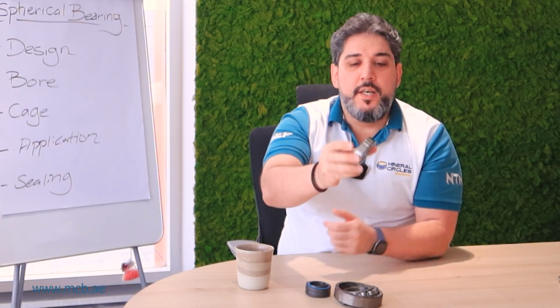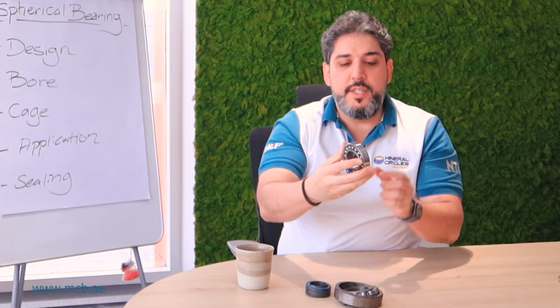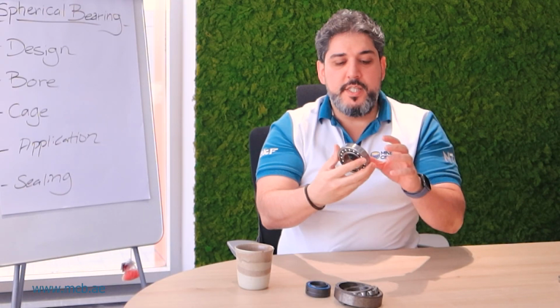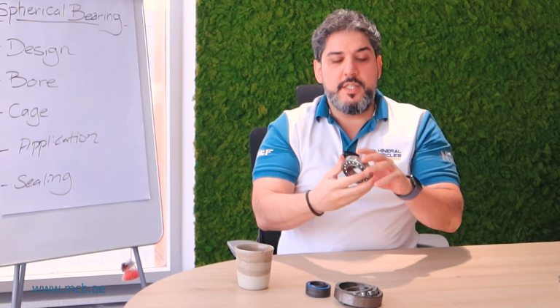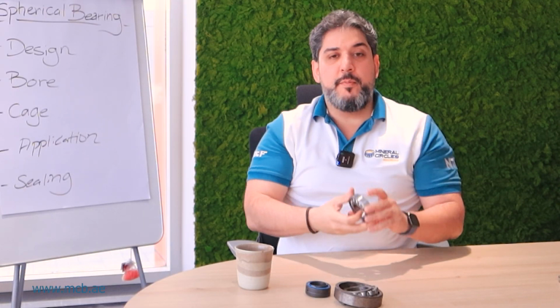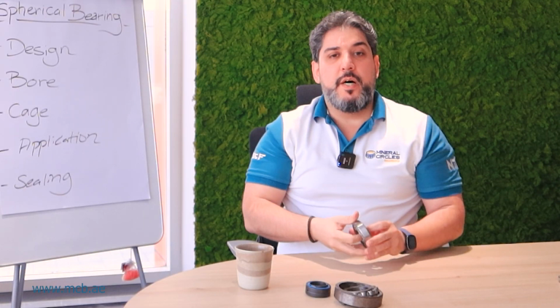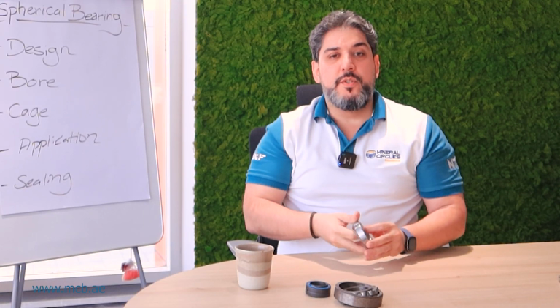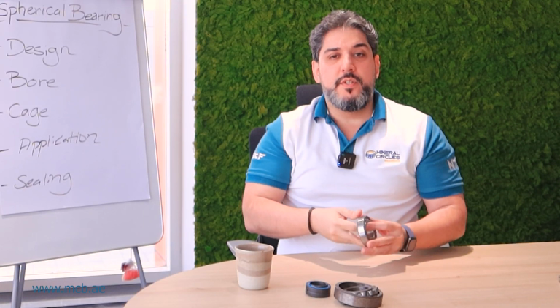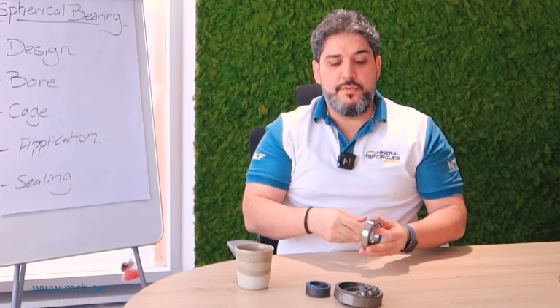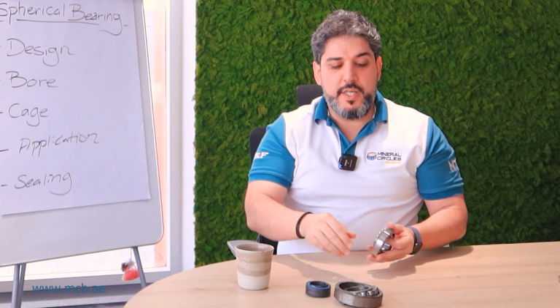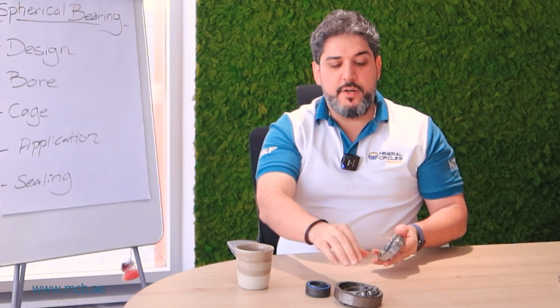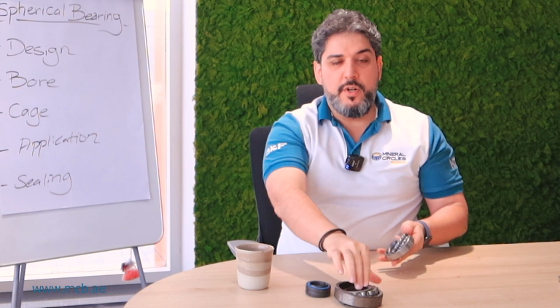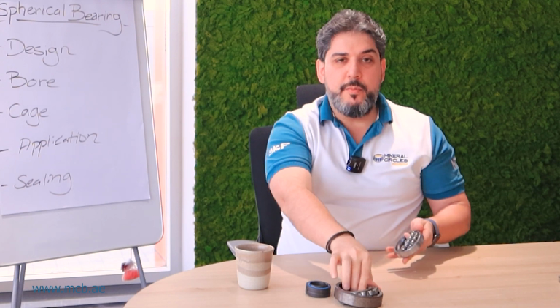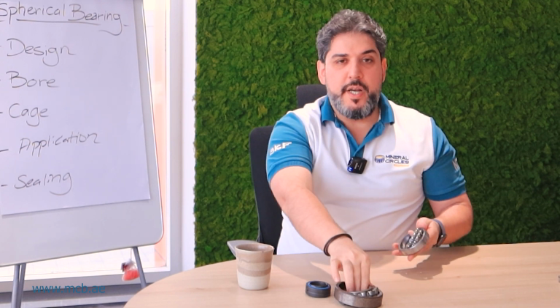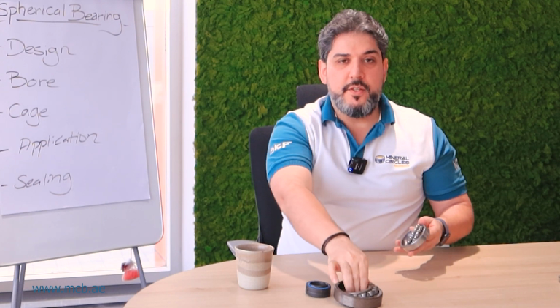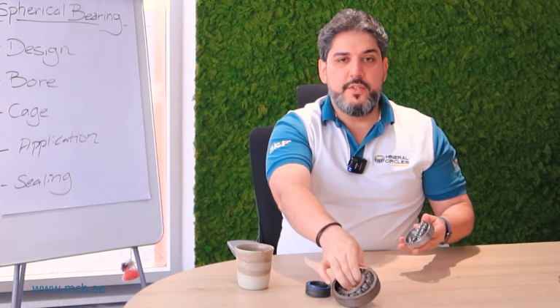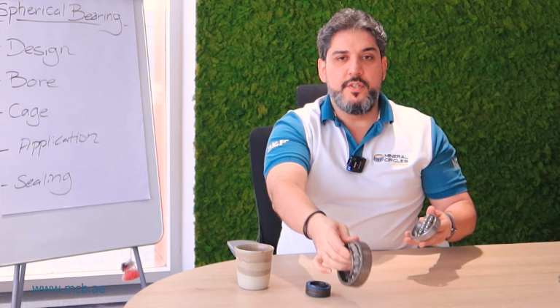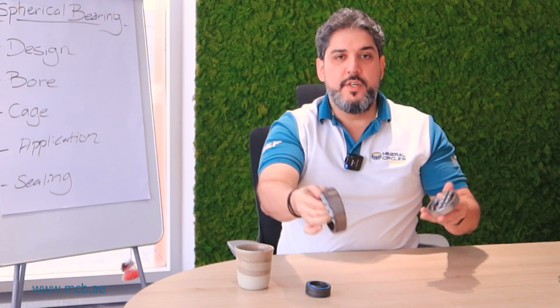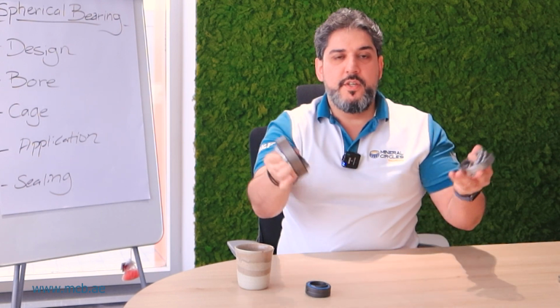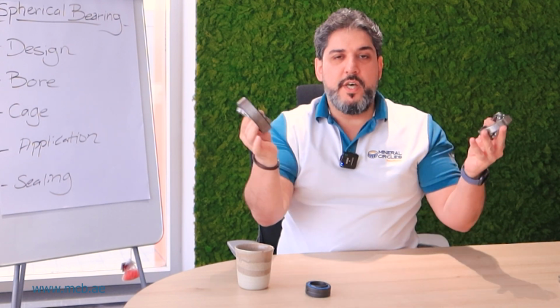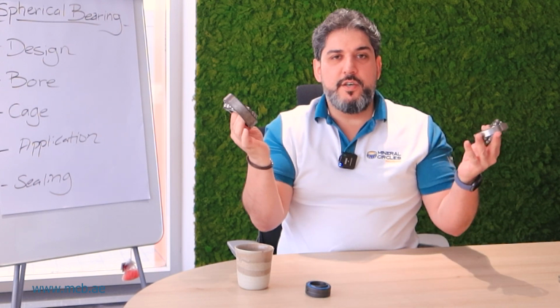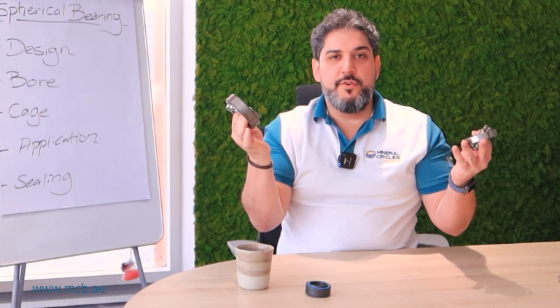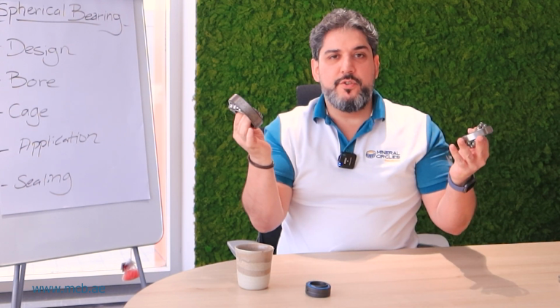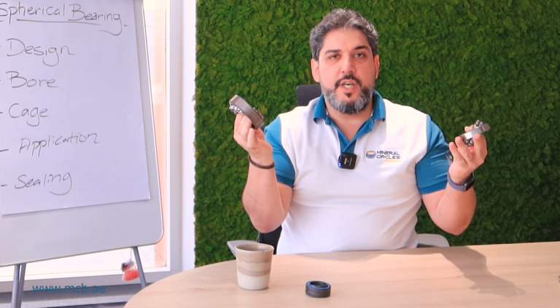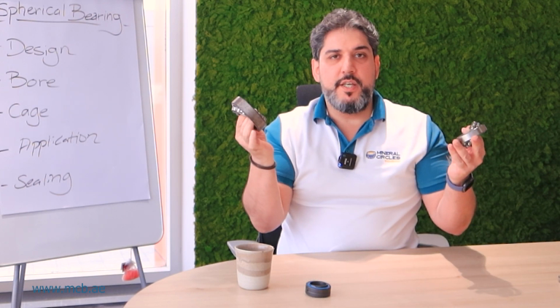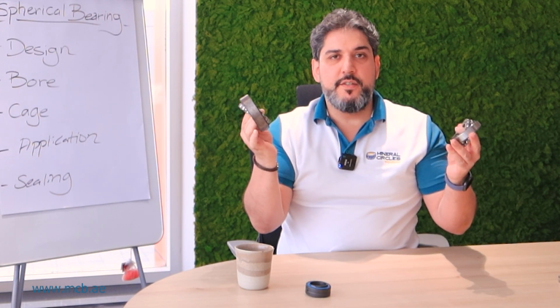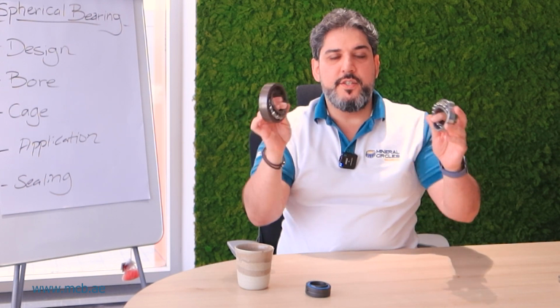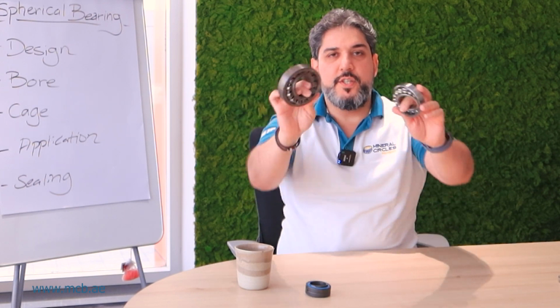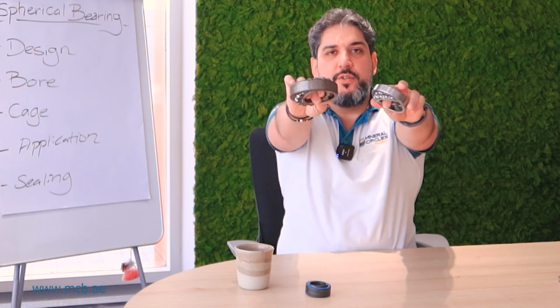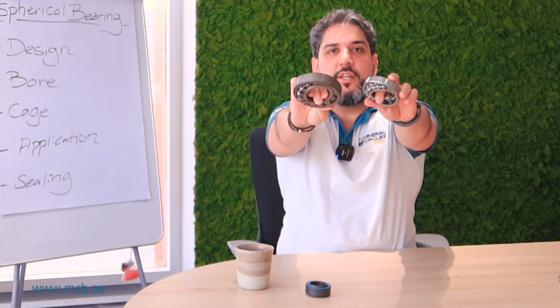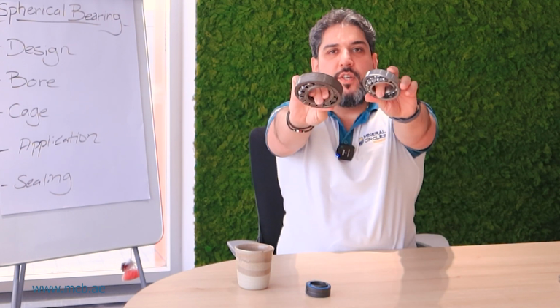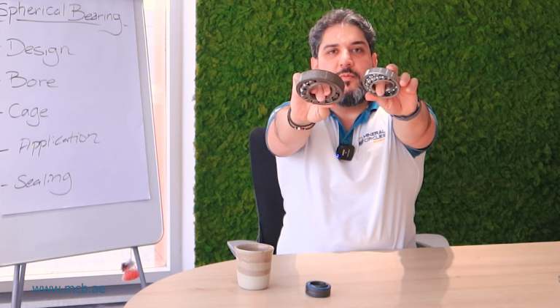This is about spherical bearings. Thank you for today and see you next time.